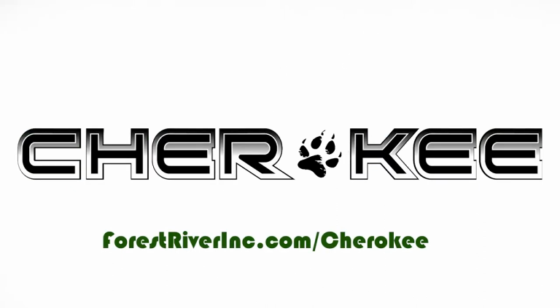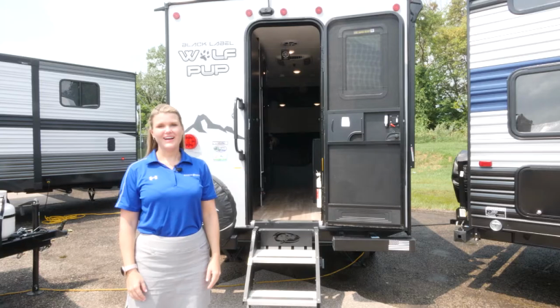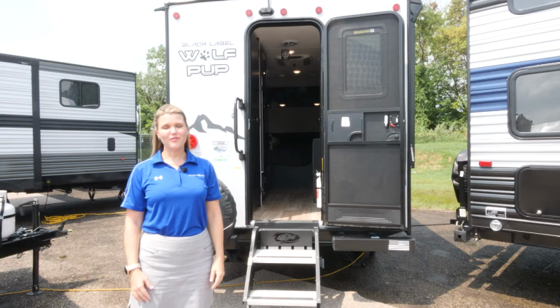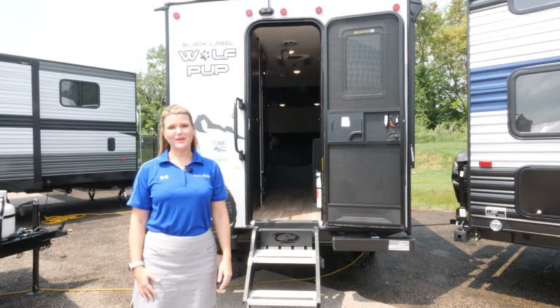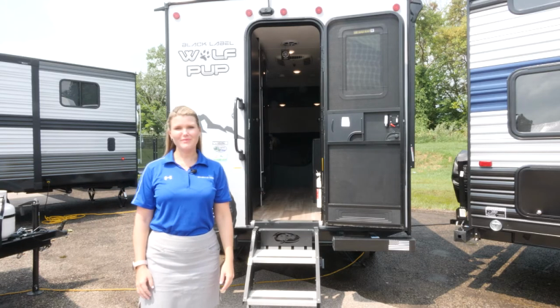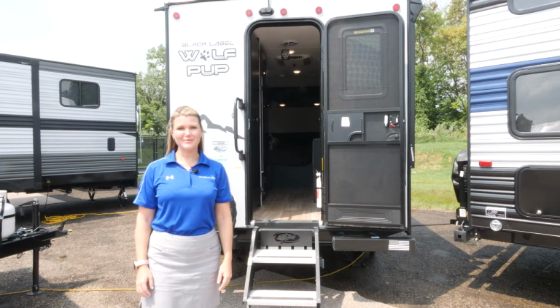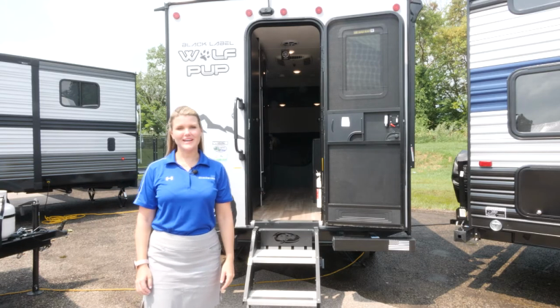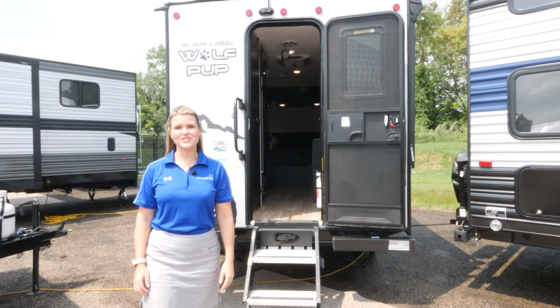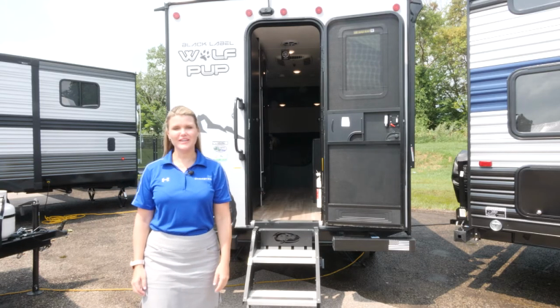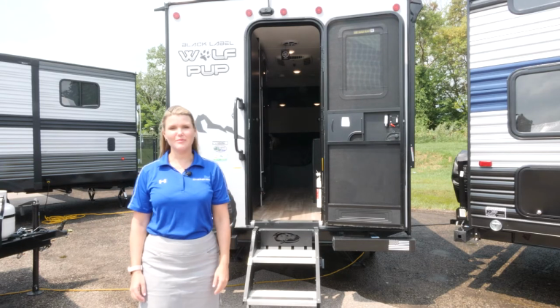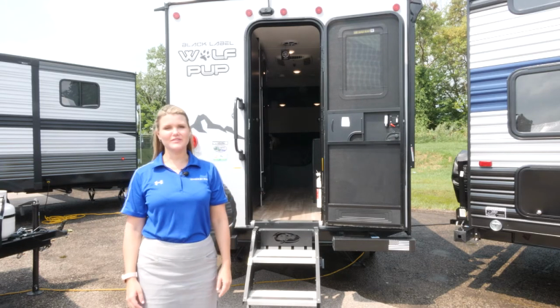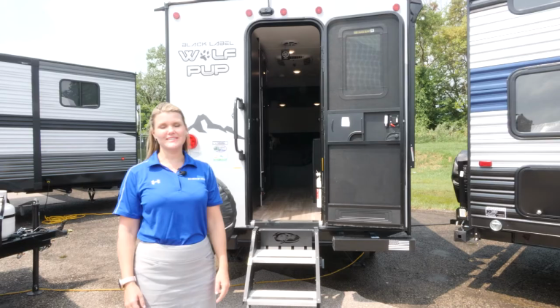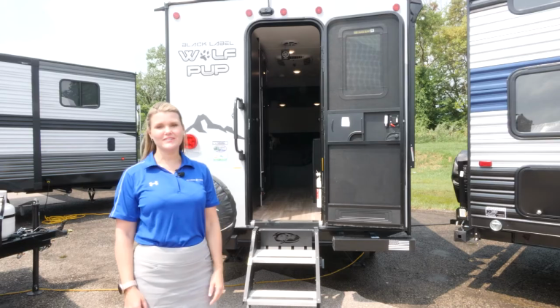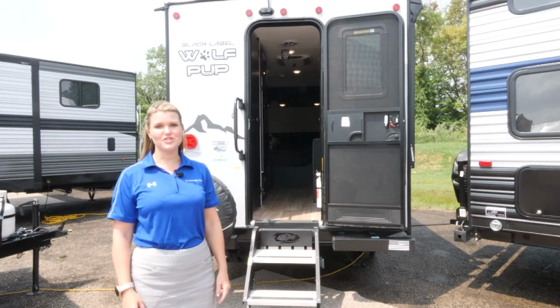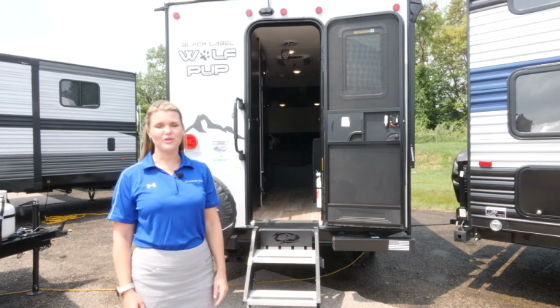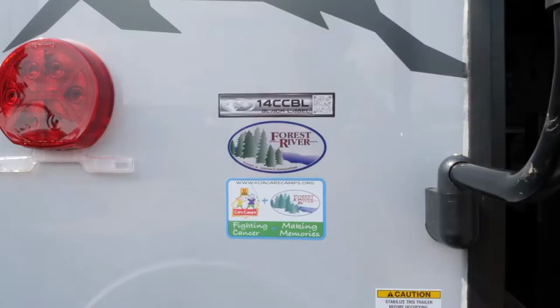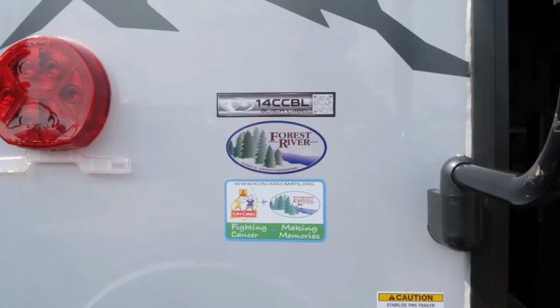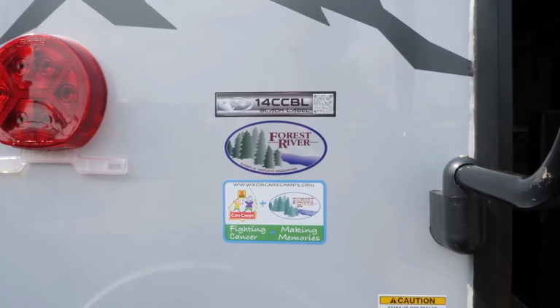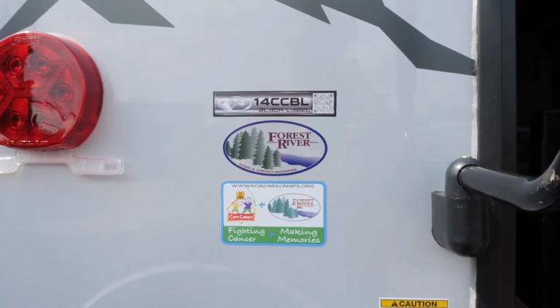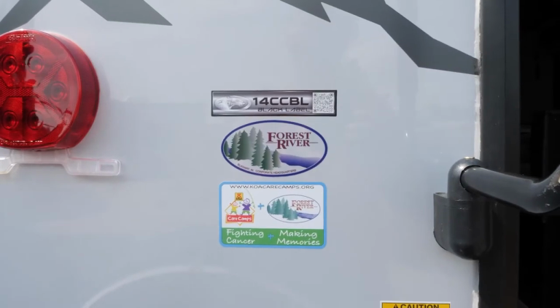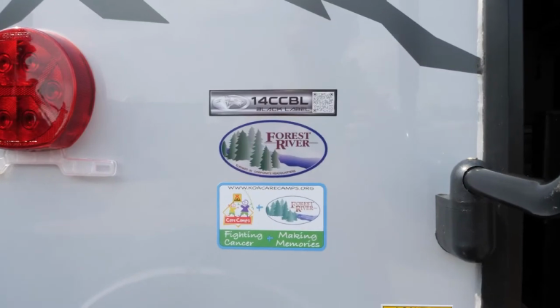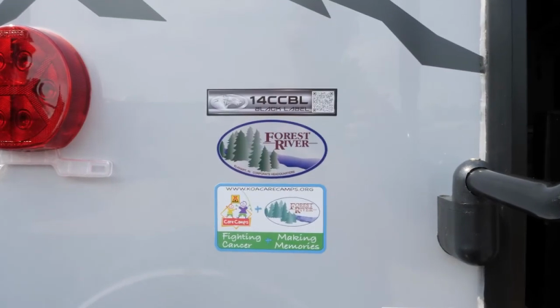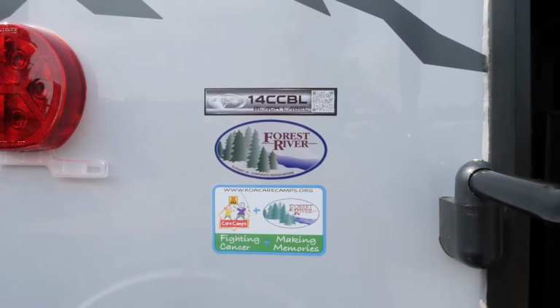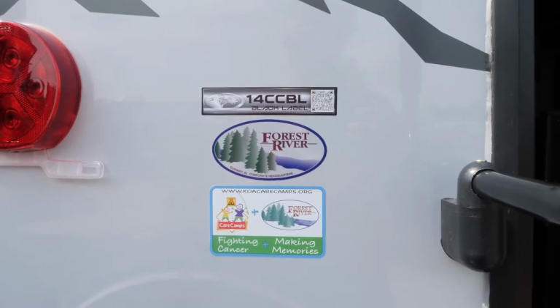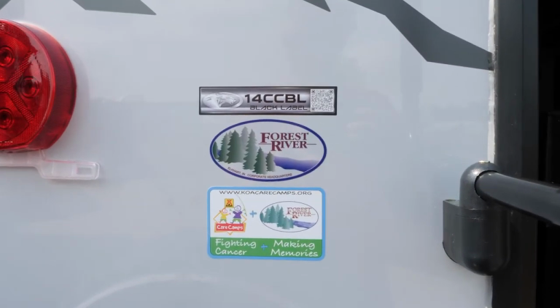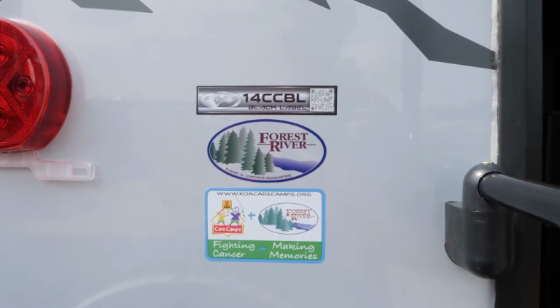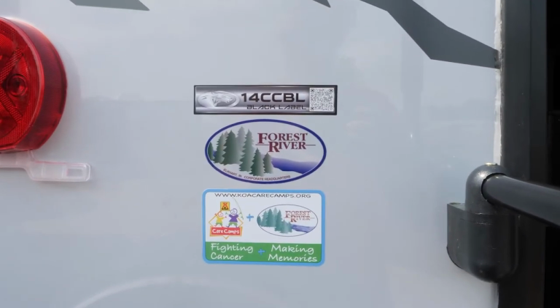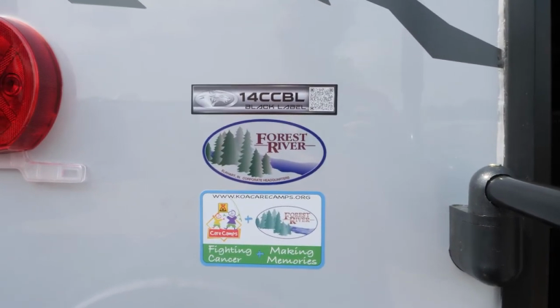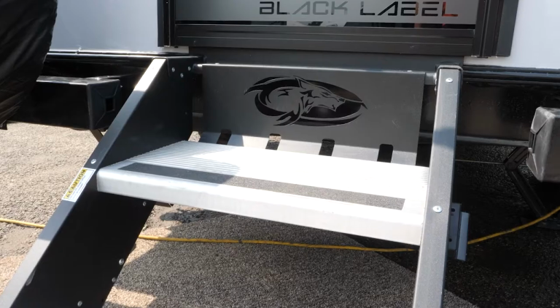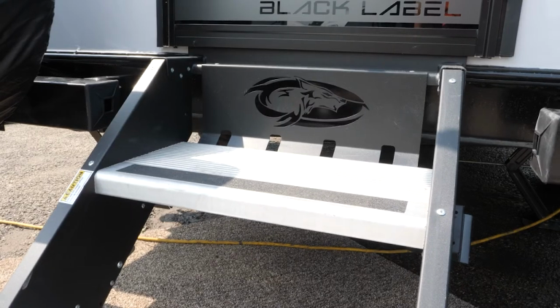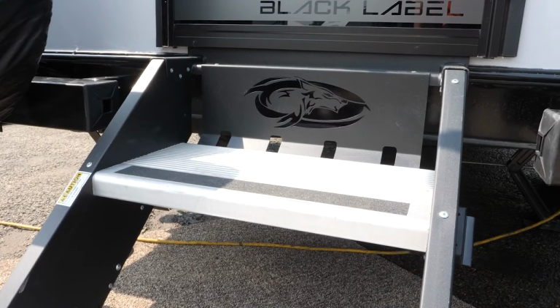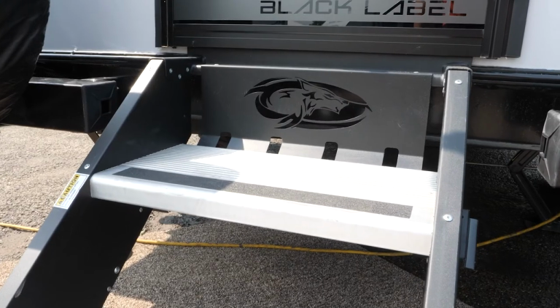Hi everybody, my name is Ashley and I'm here today to show you the Wolfpup 14cc Black Label. Let's take a look.